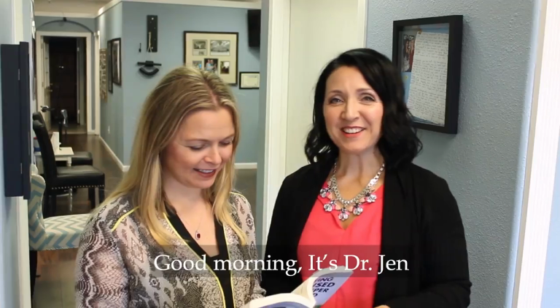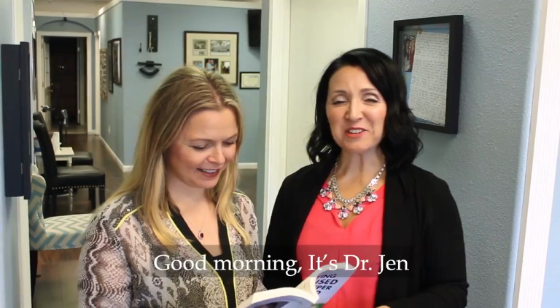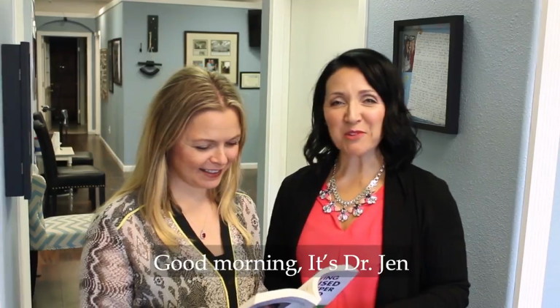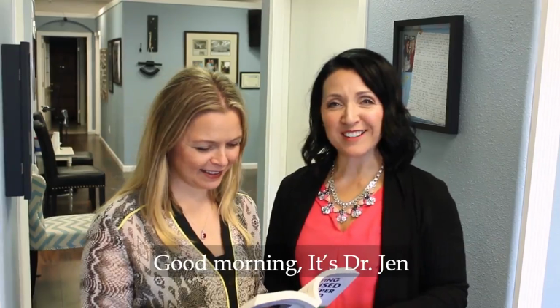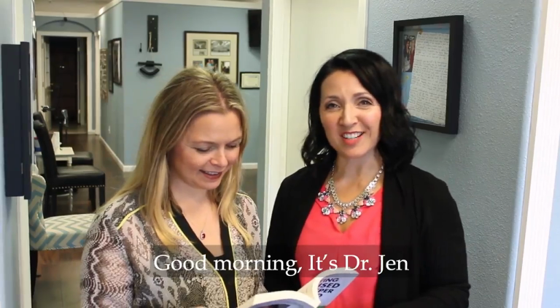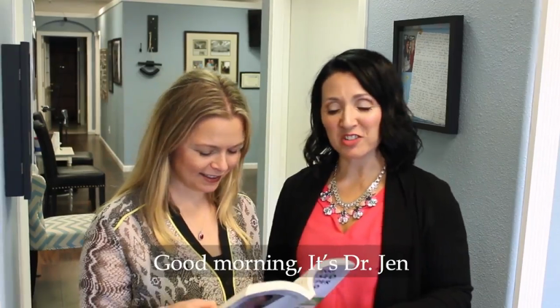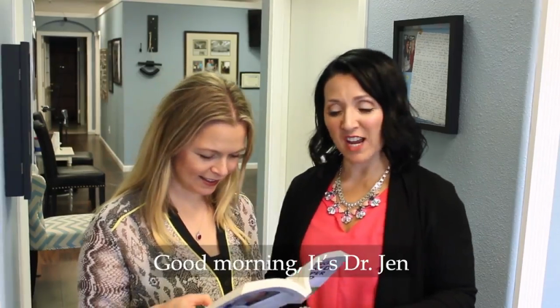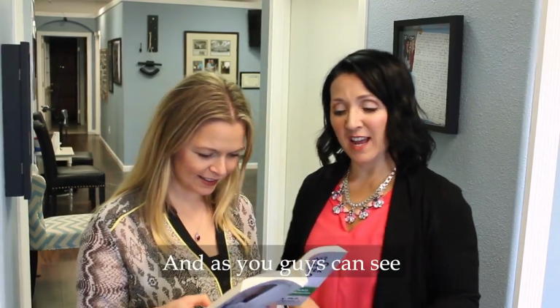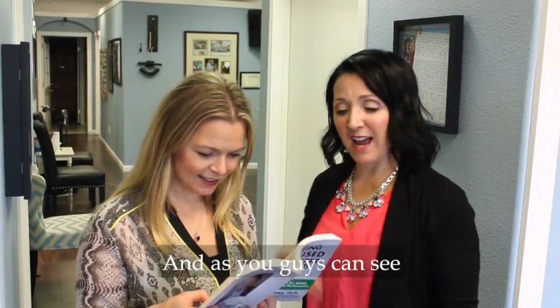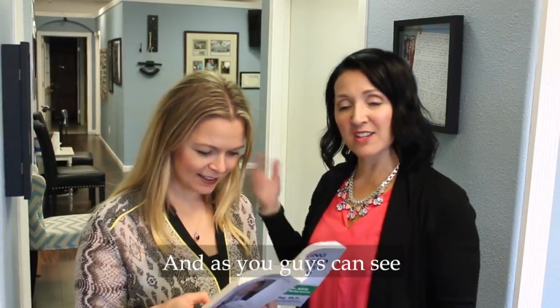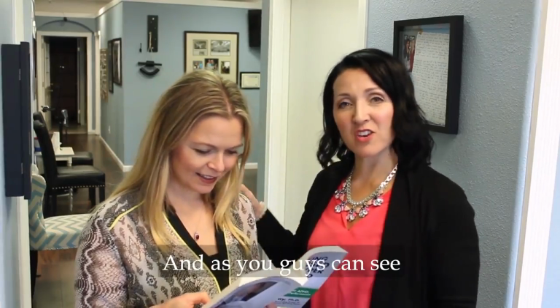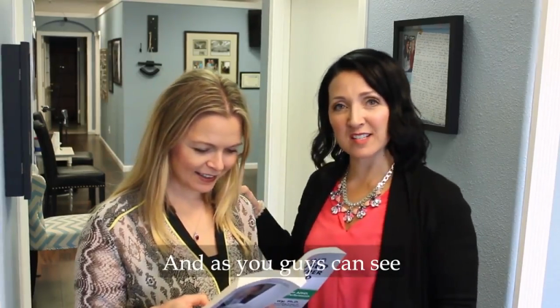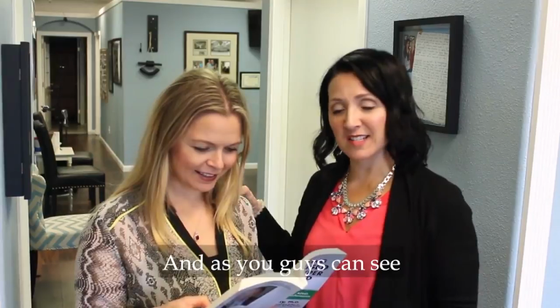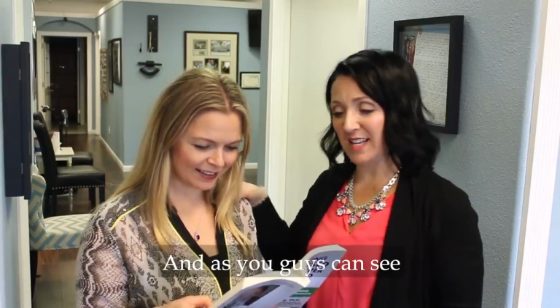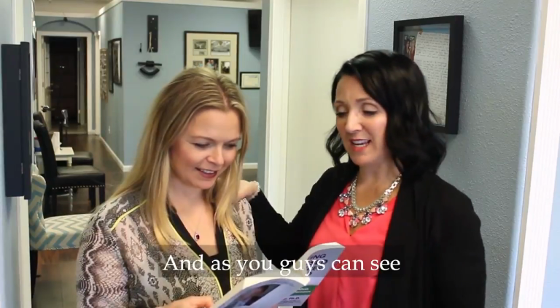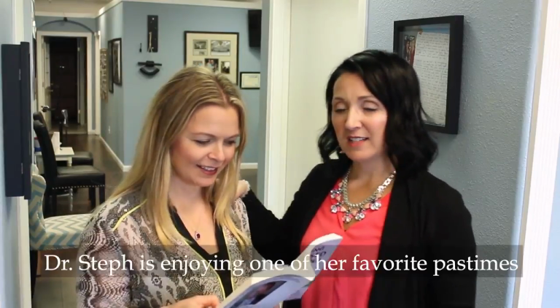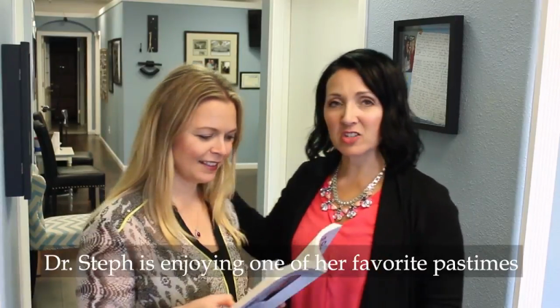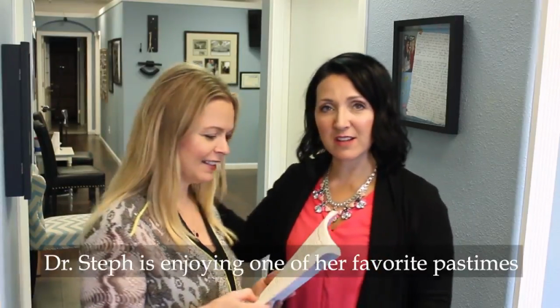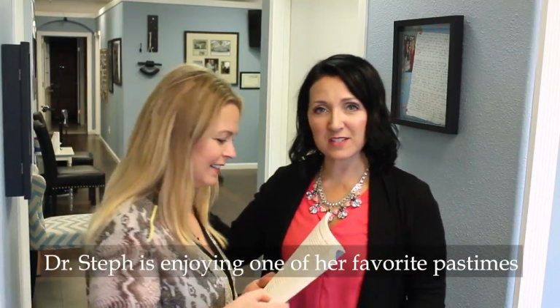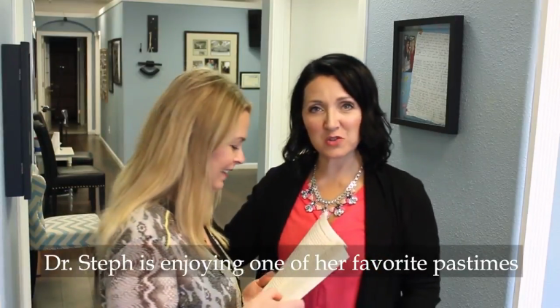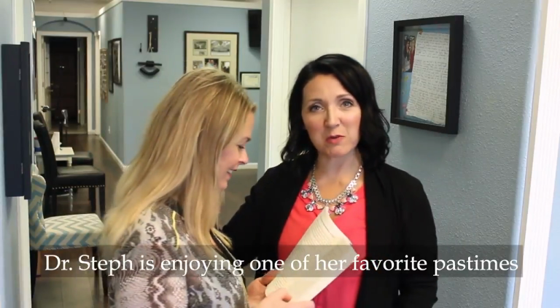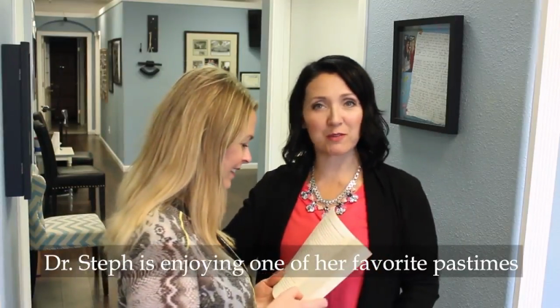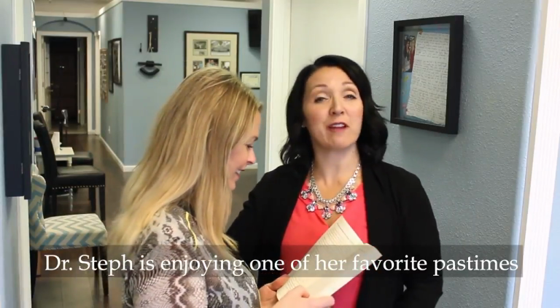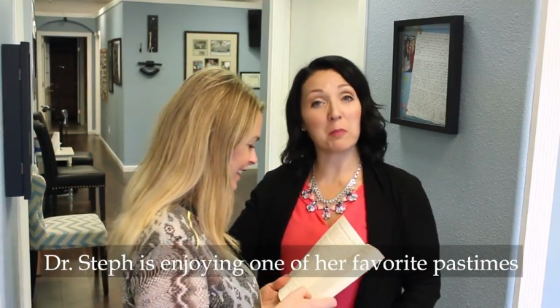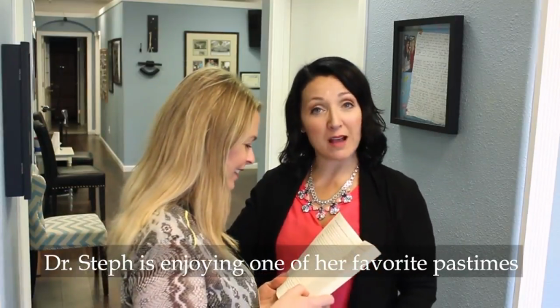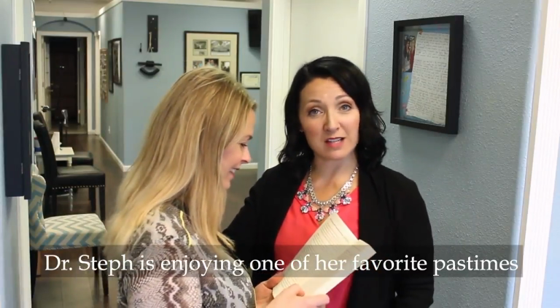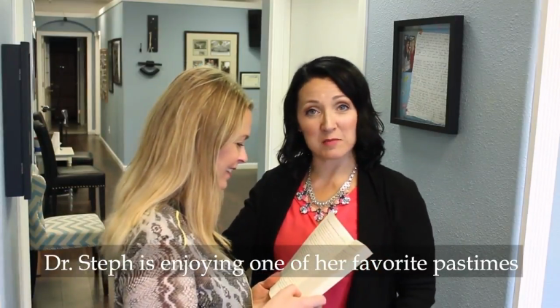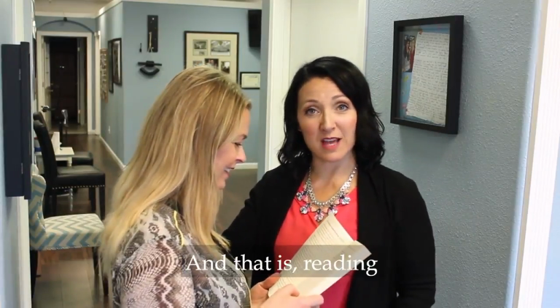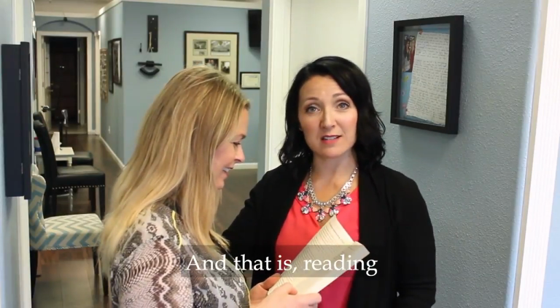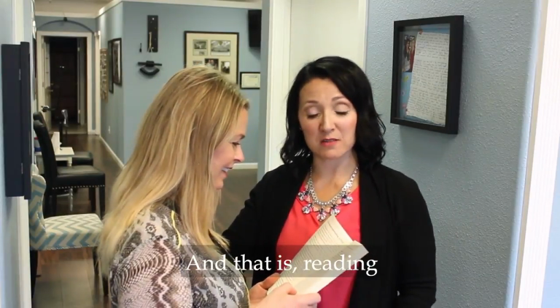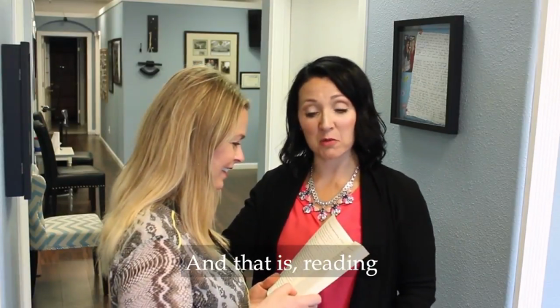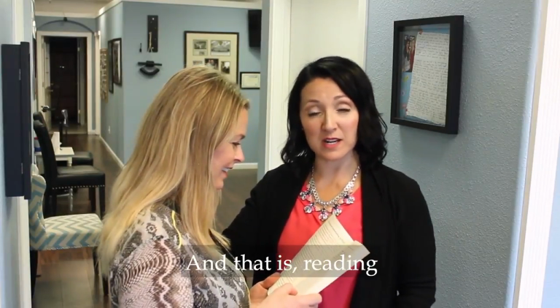Good morning, it's Dr. Jen, and as you guys can see, Dr. Steph is enjoying one of her favorite pastimes, and that is reading.